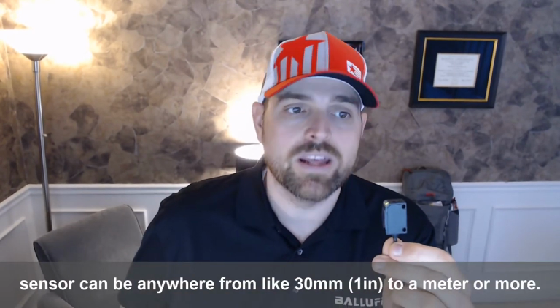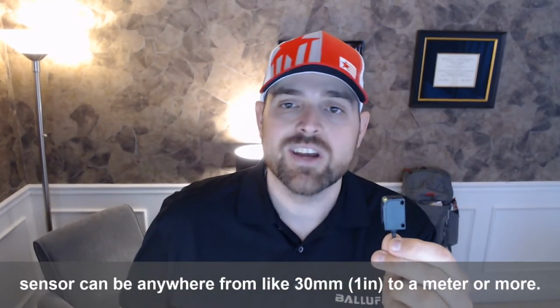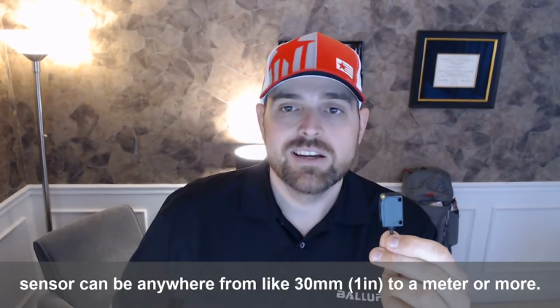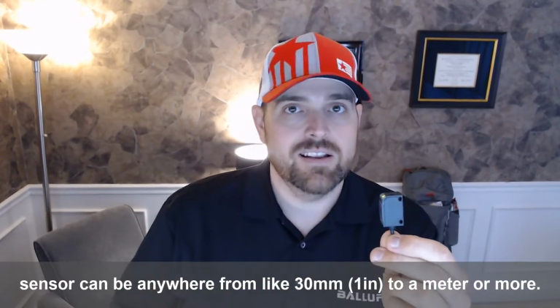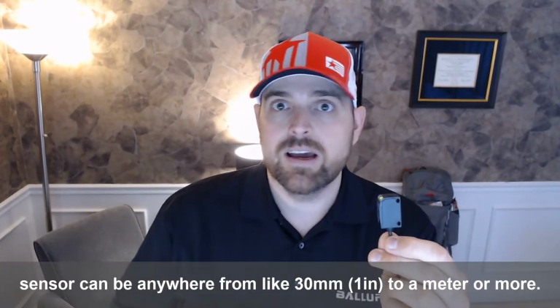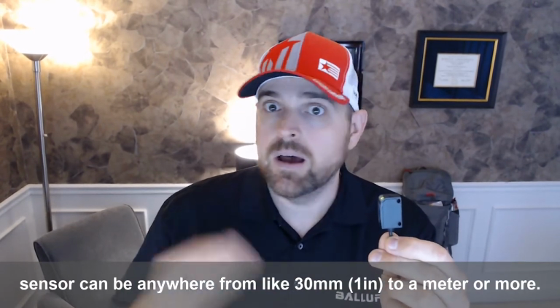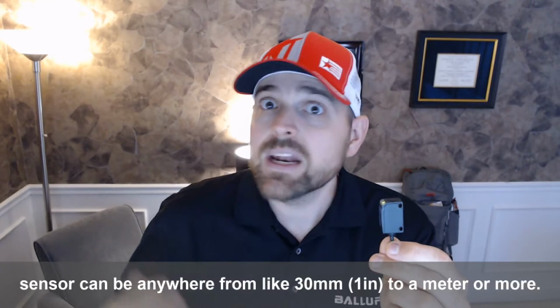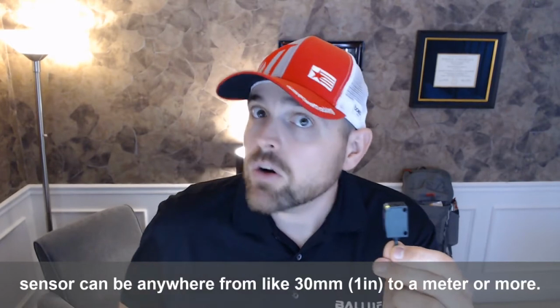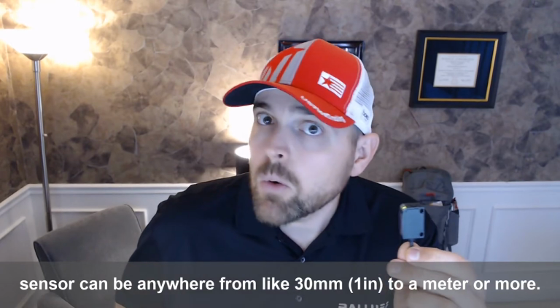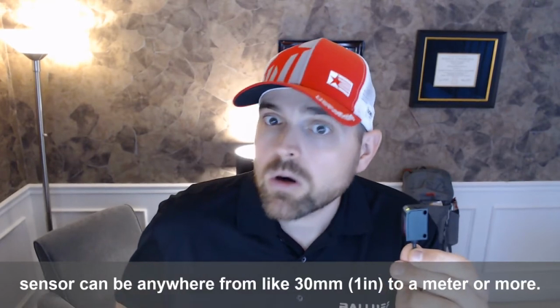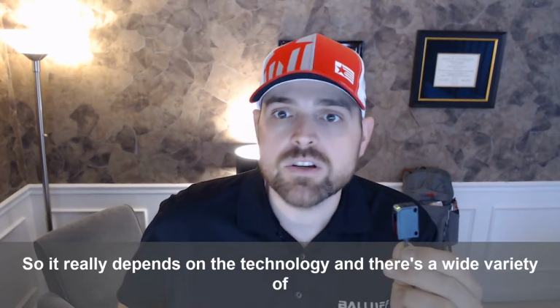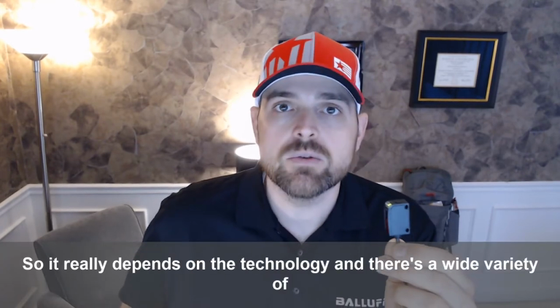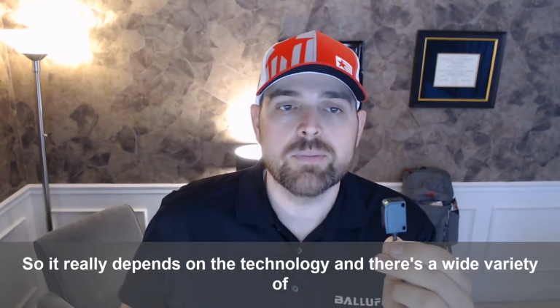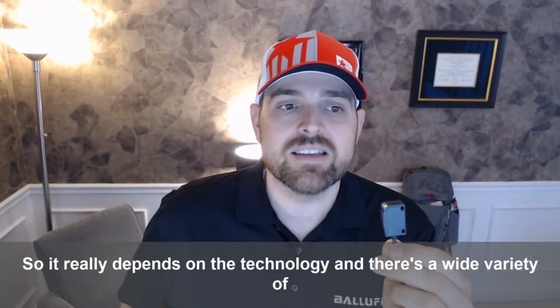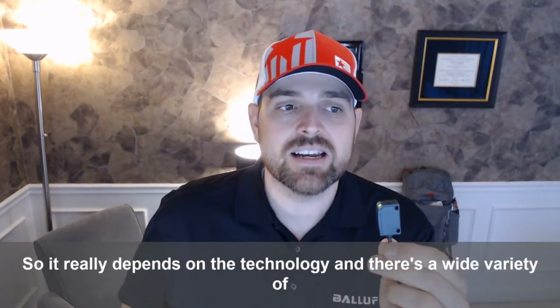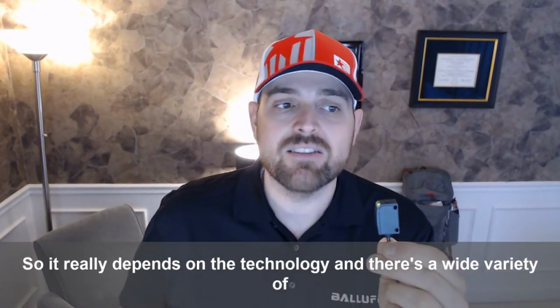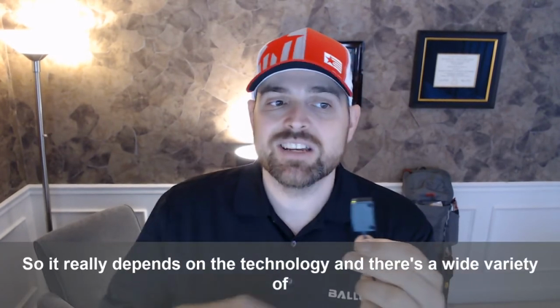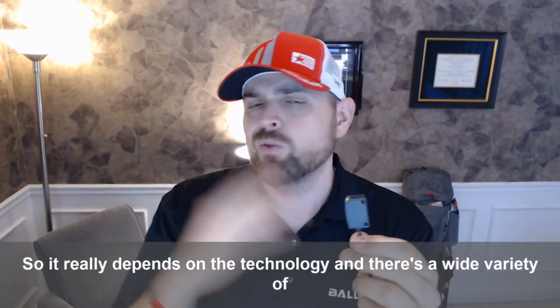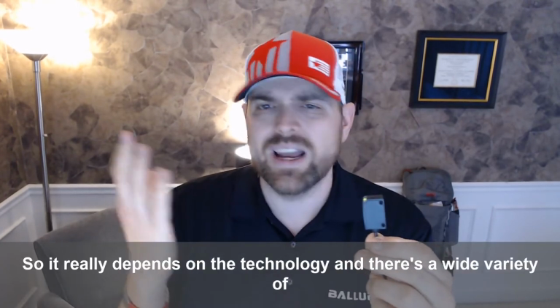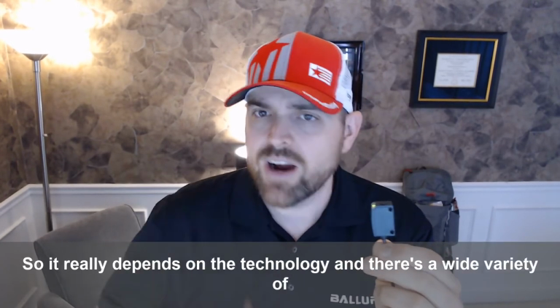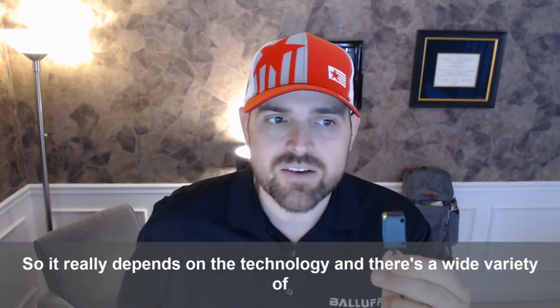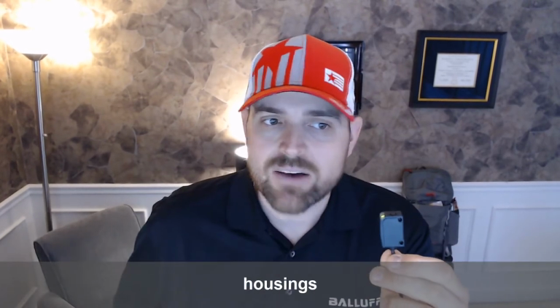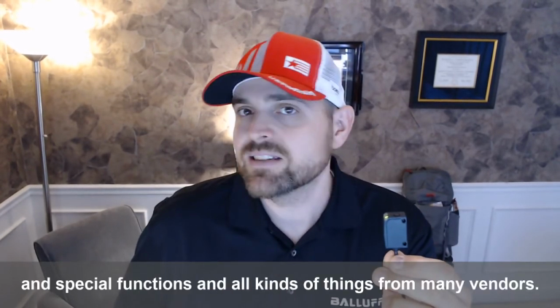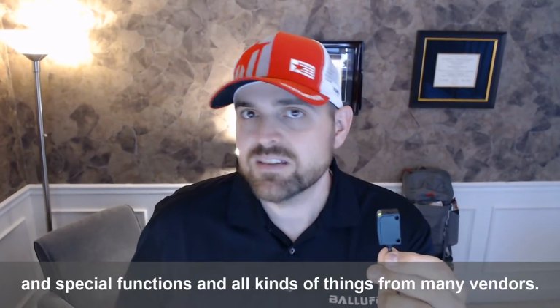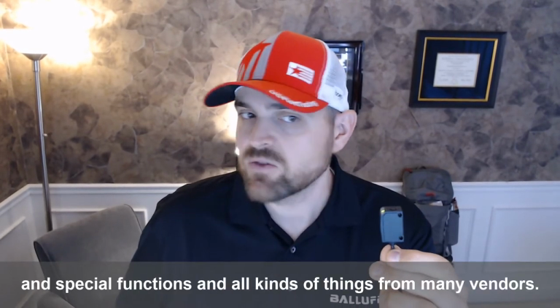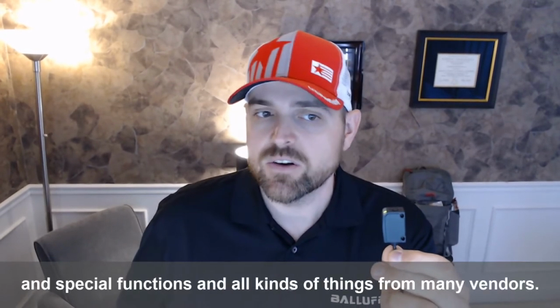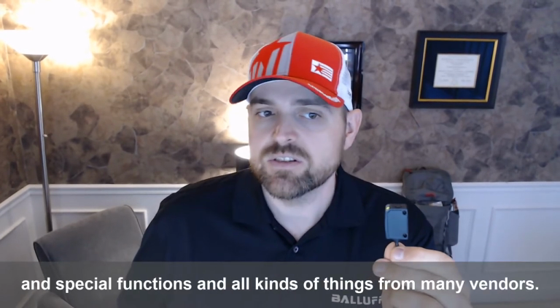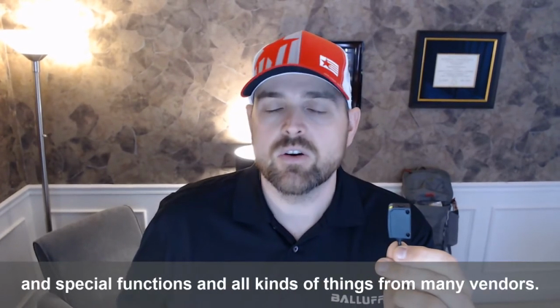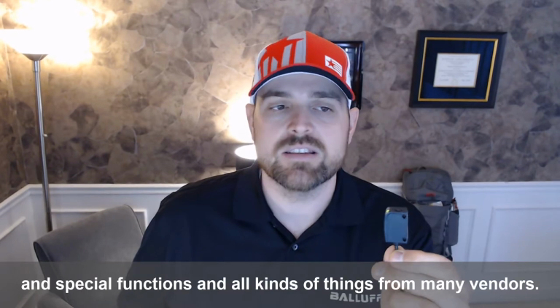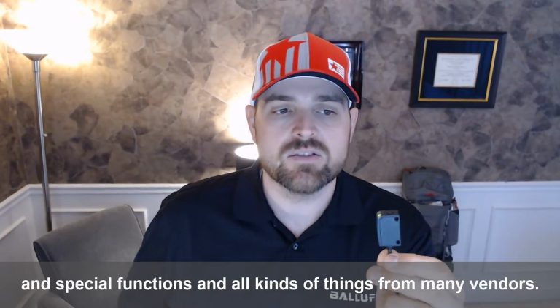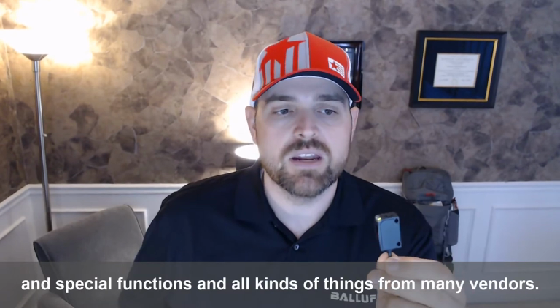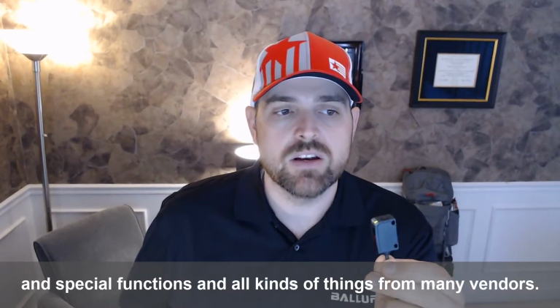one inch to like a meter or more. So it really depends on the technology, and there's a wide variety of housings and special functions and all kinds of things from many vendors.